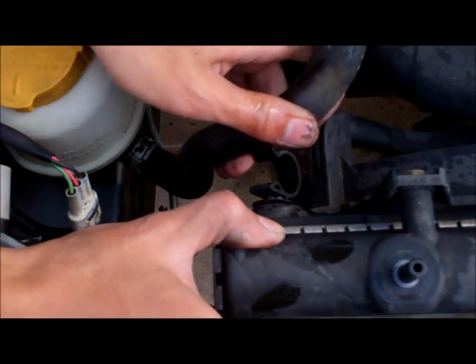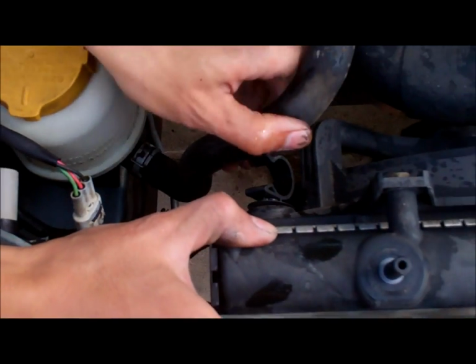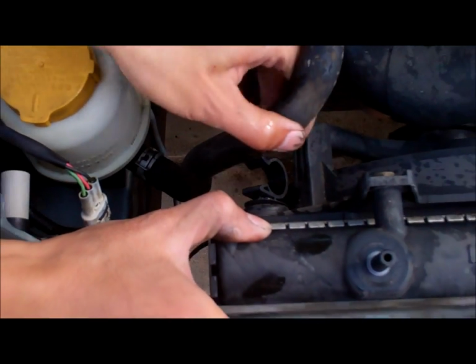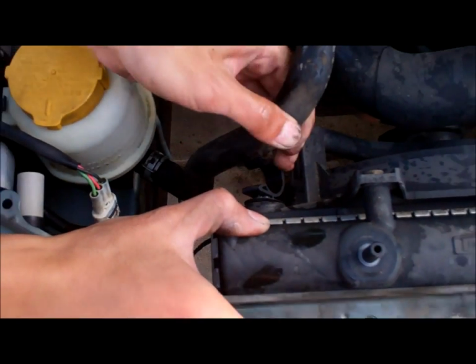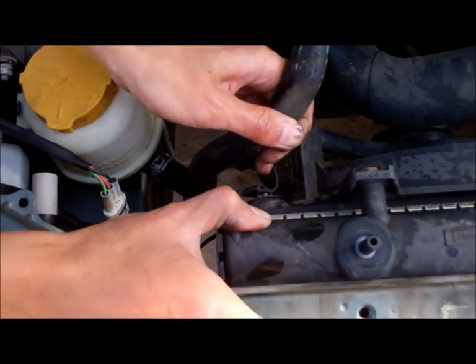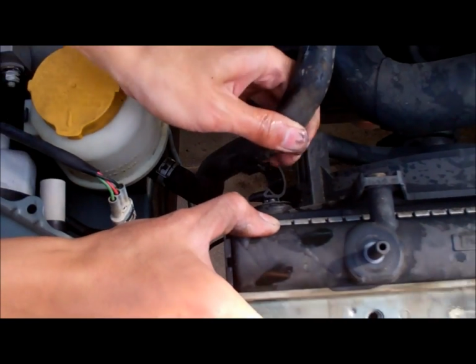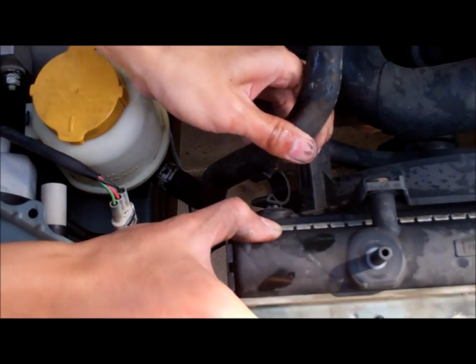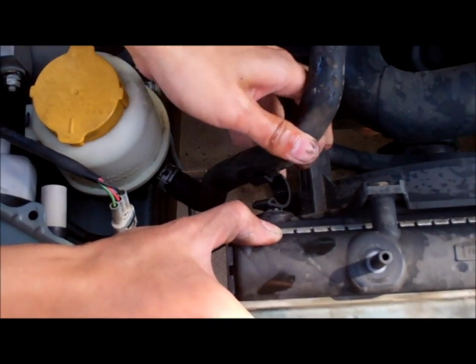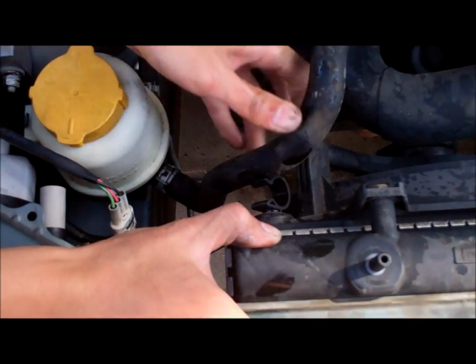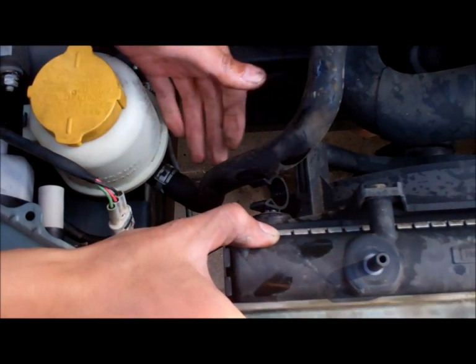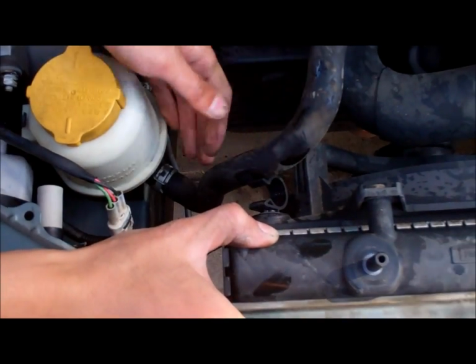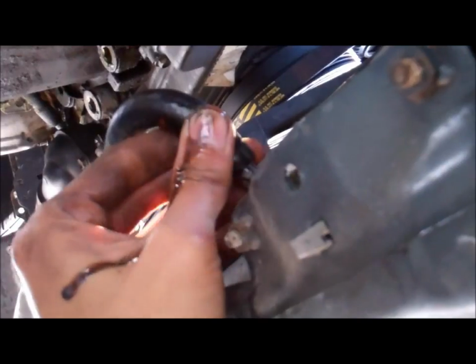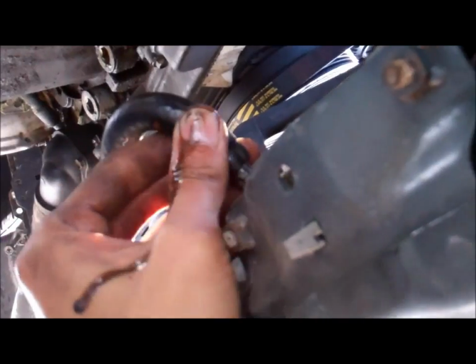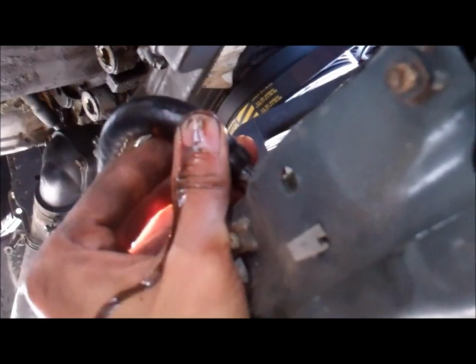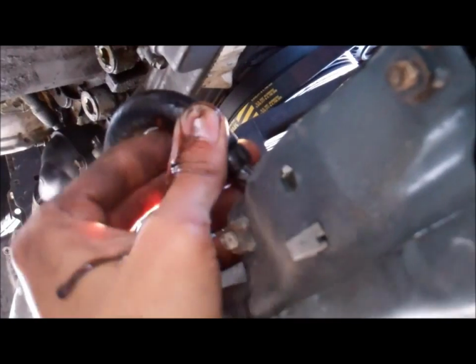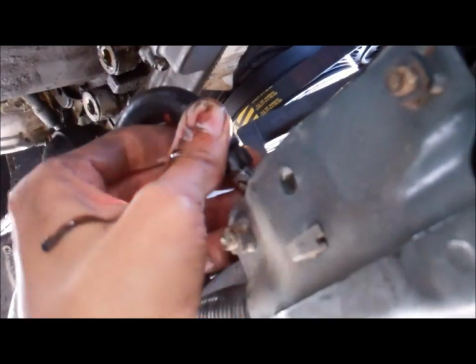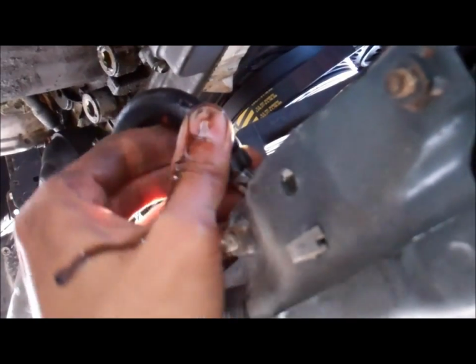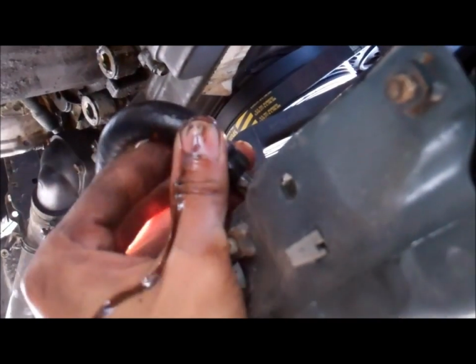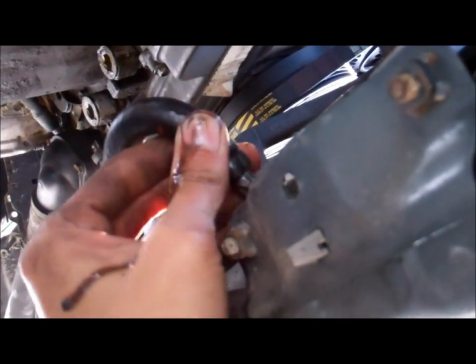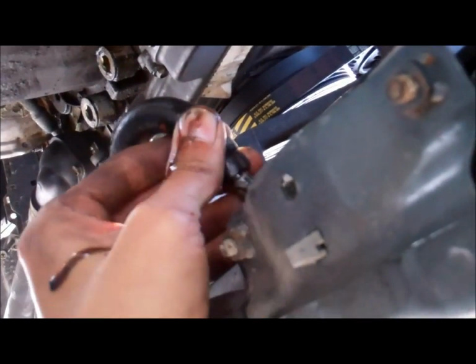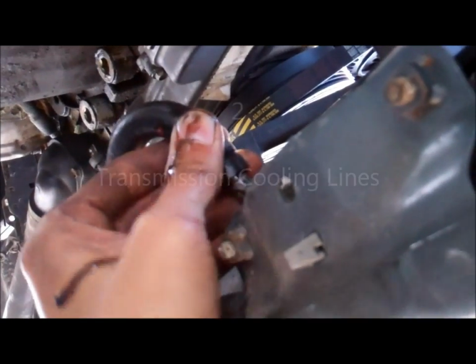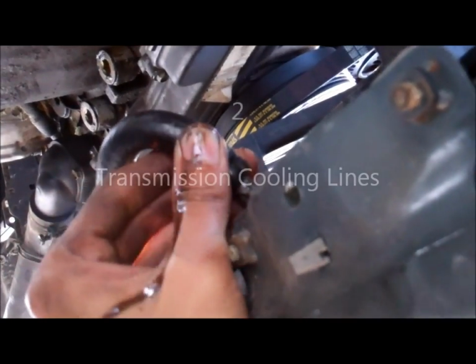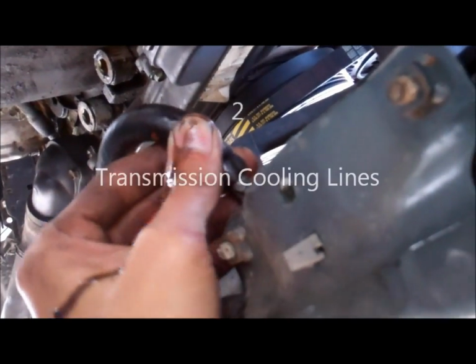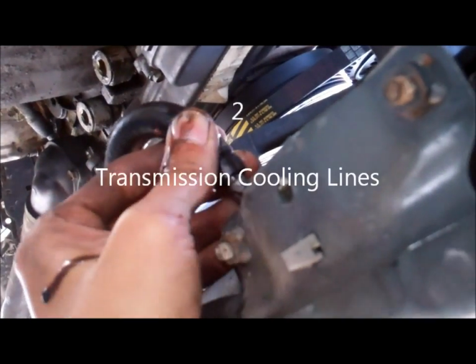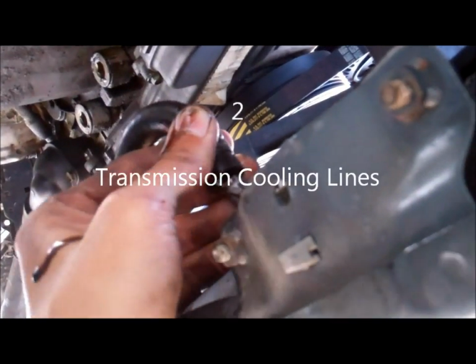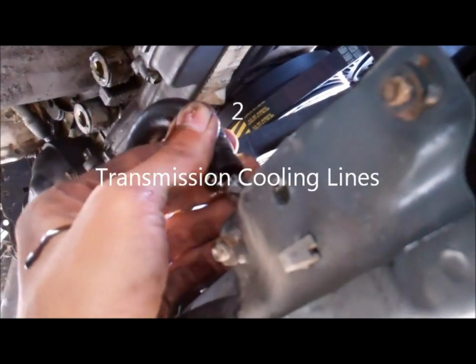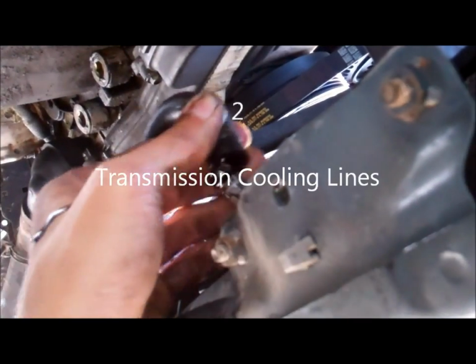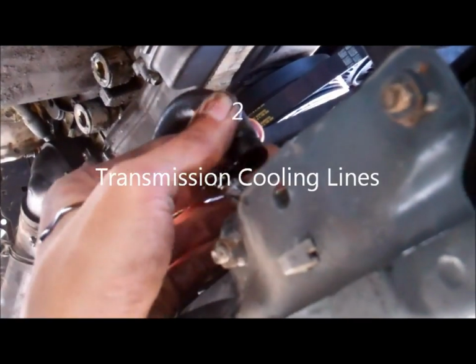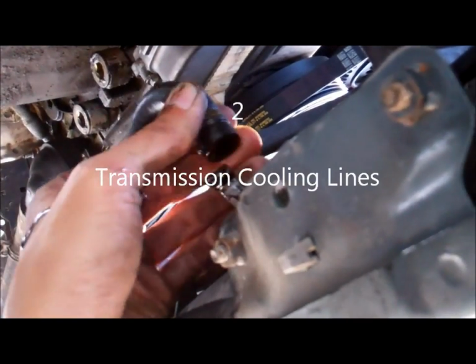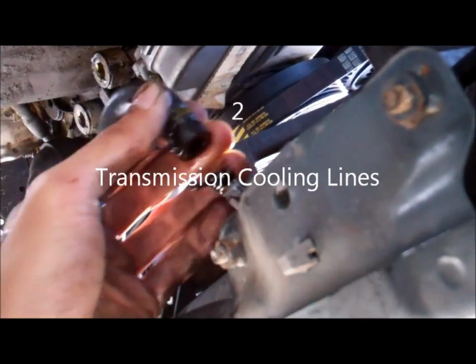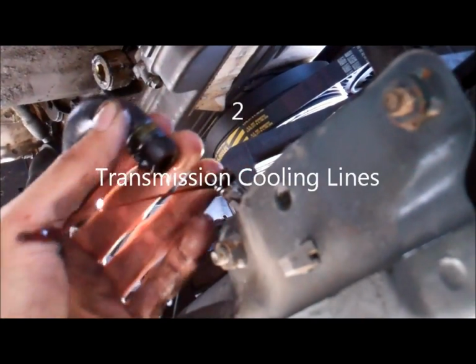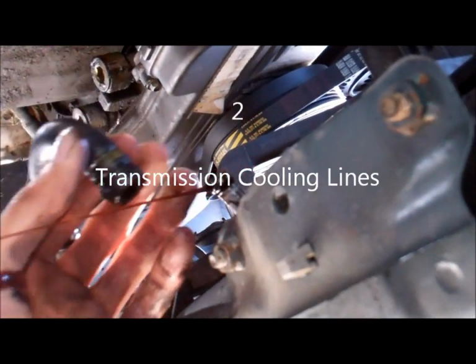Take out the two transmission cooling lines. They should be located directly below the radiator.